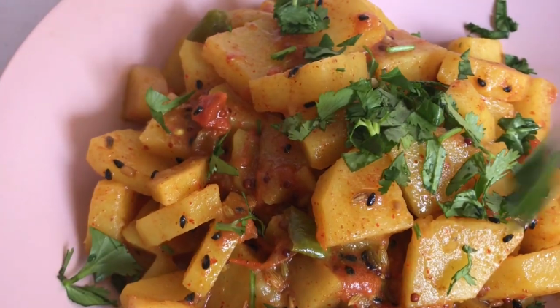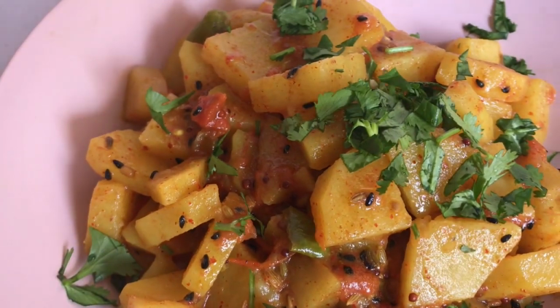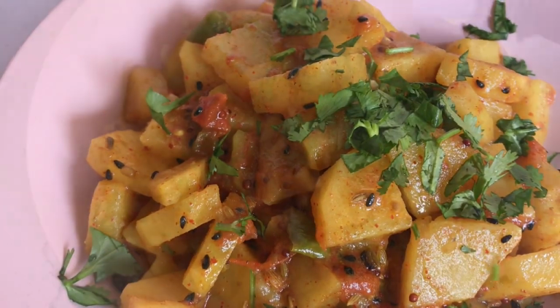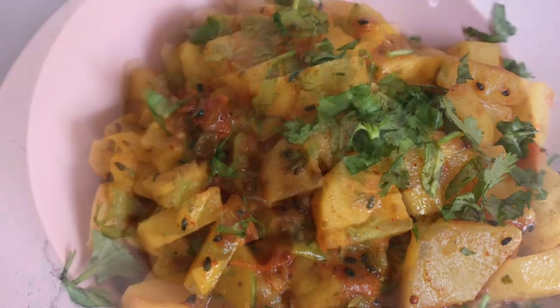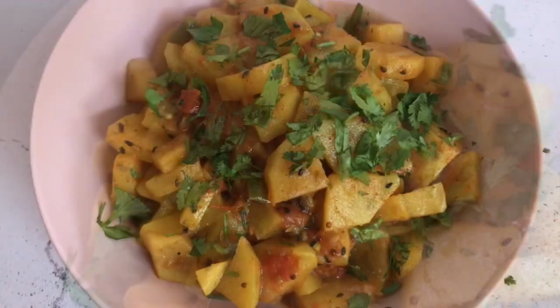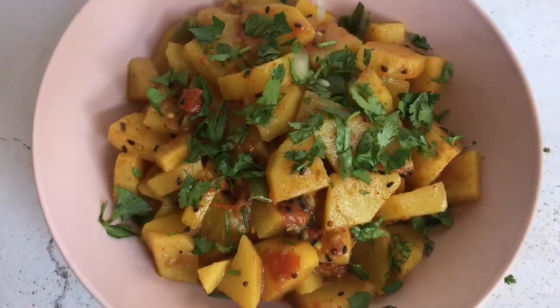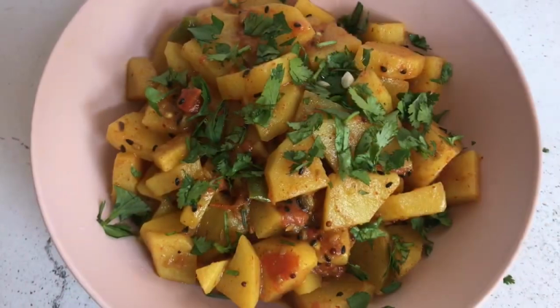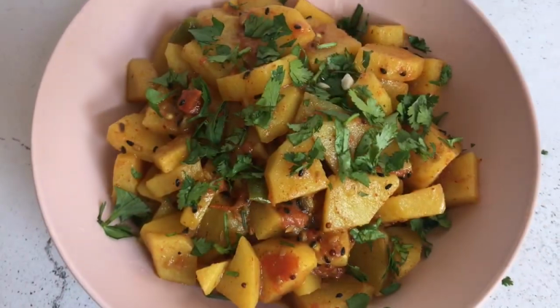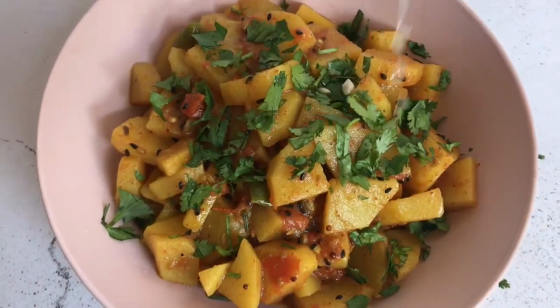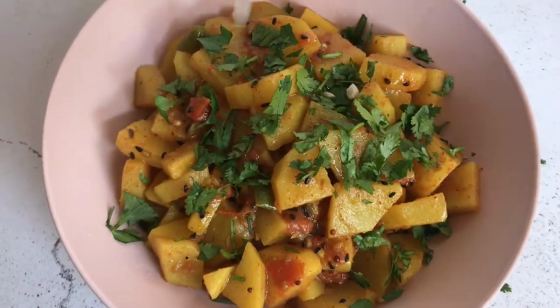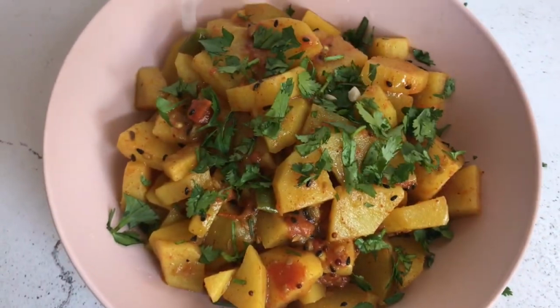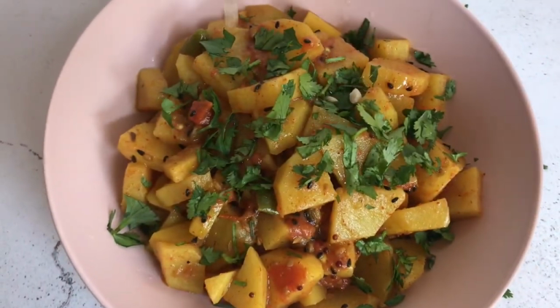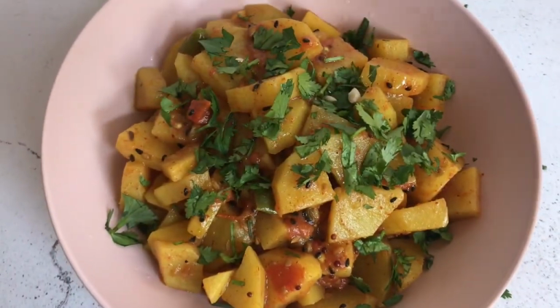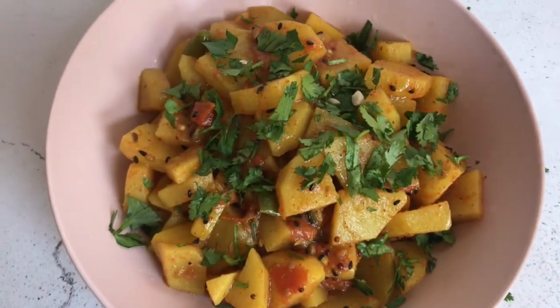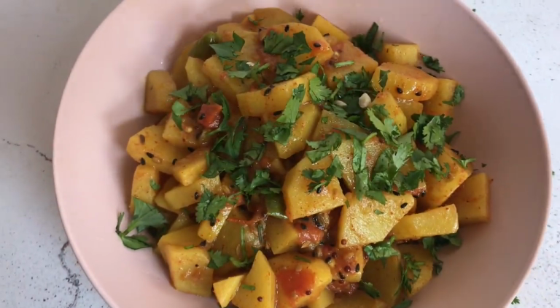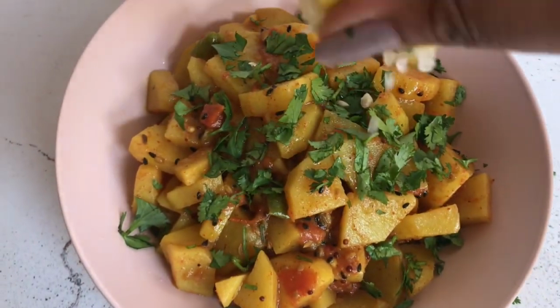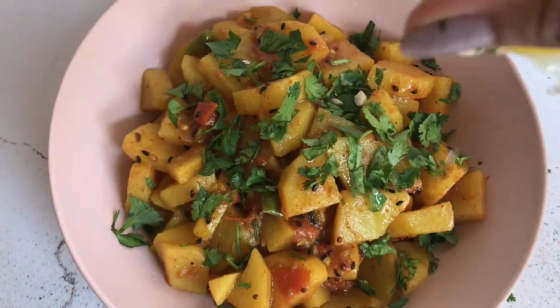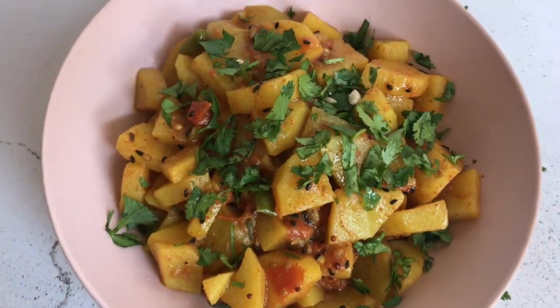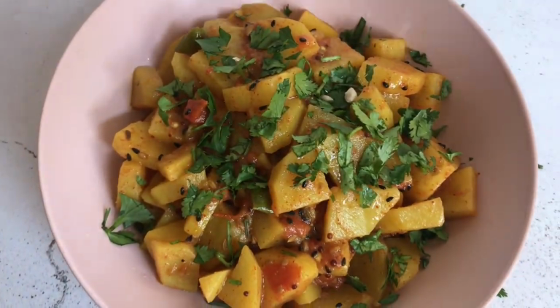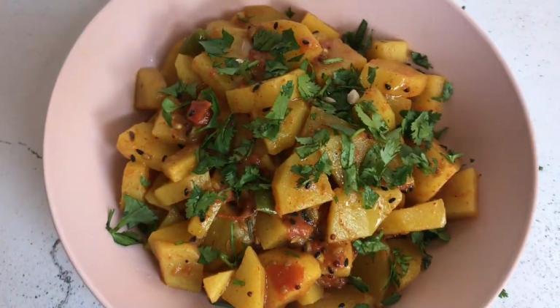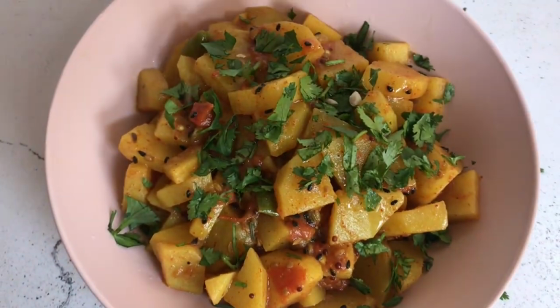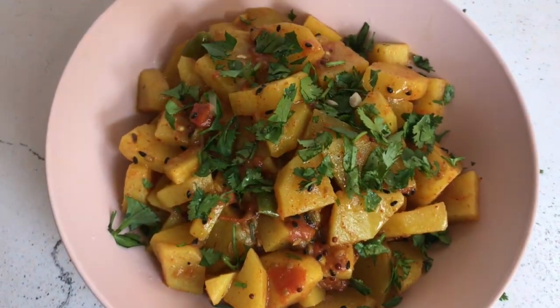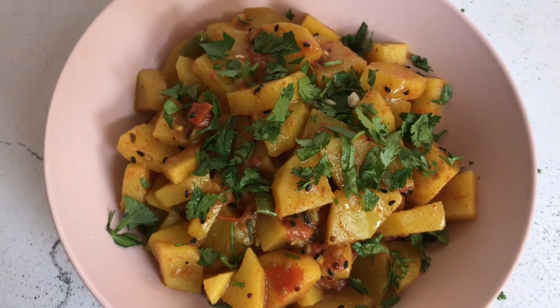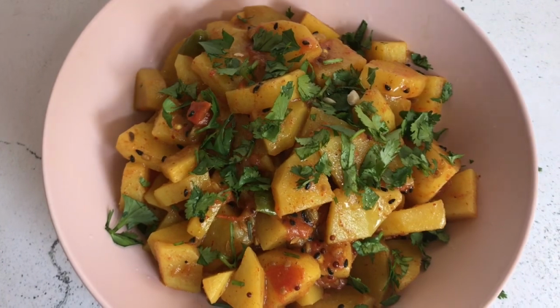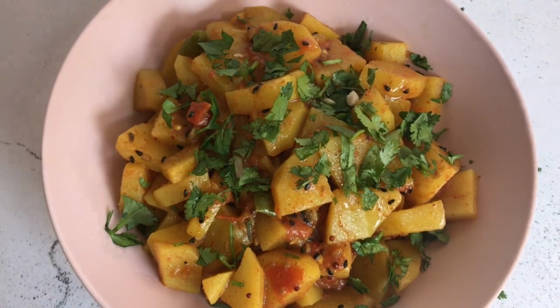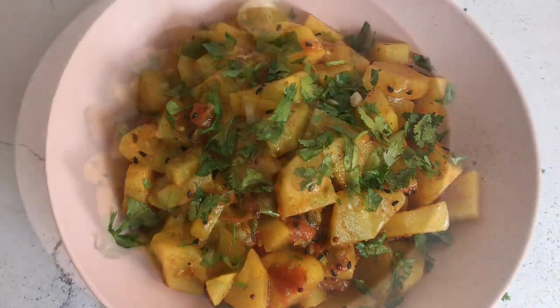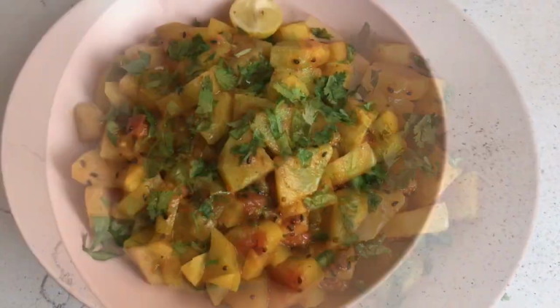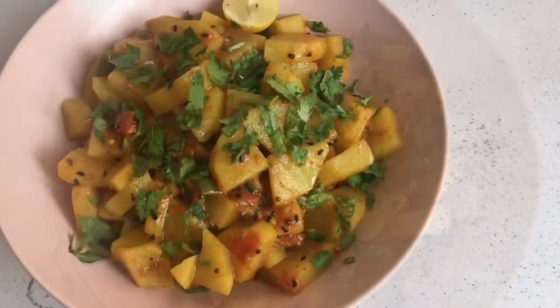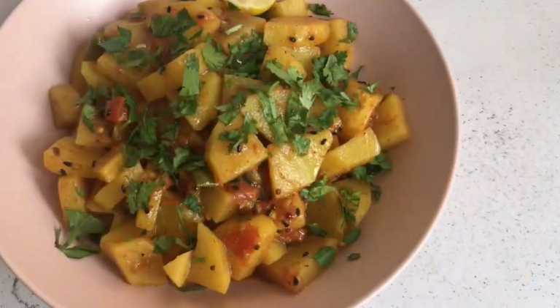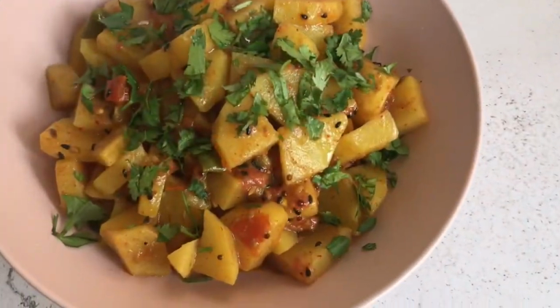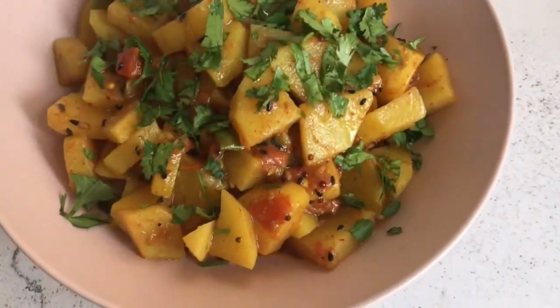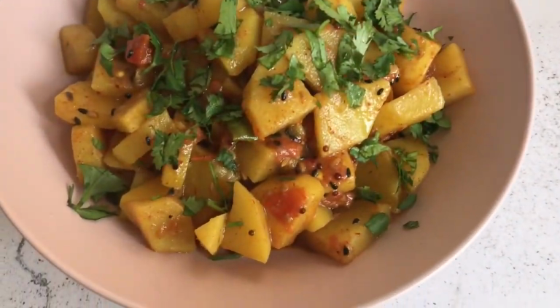Enjoy with paratha or roti as breakfast or dinner. Do try it out and let me know how it turns out.